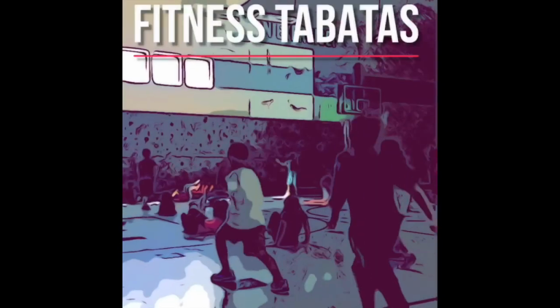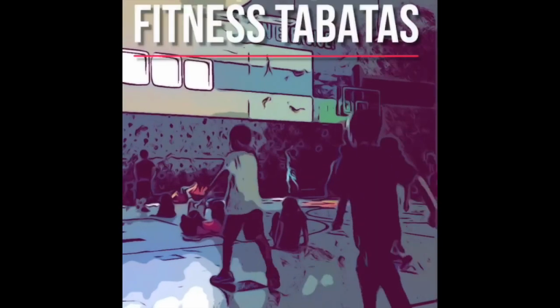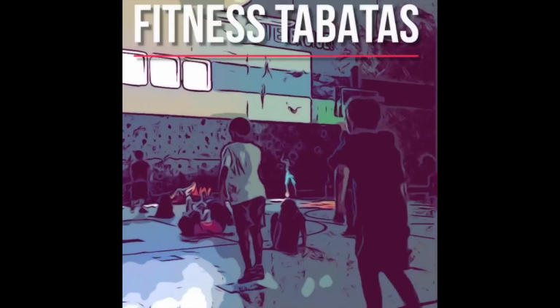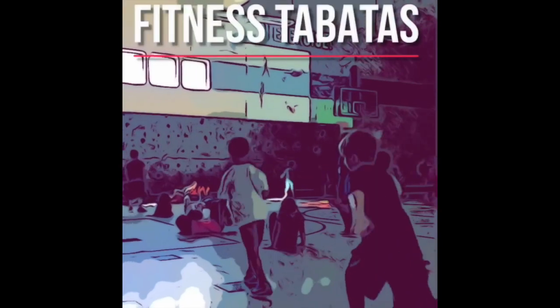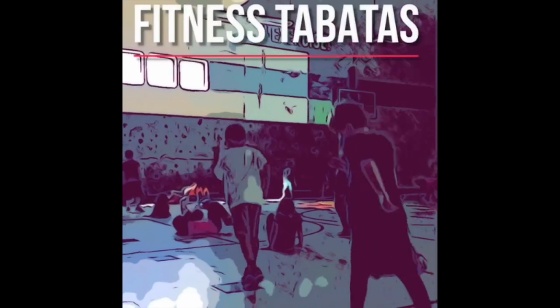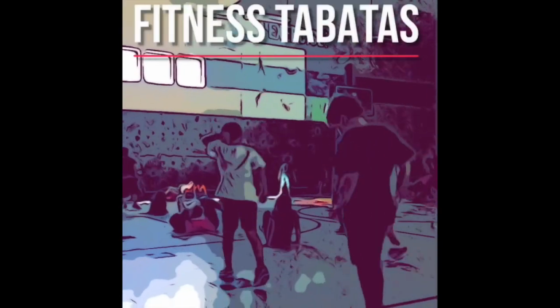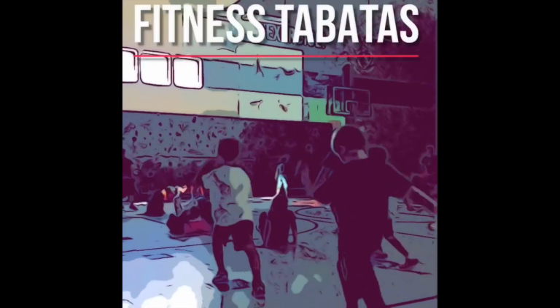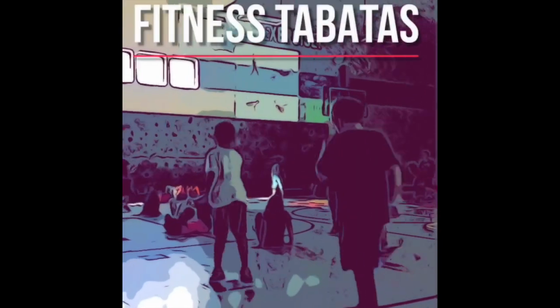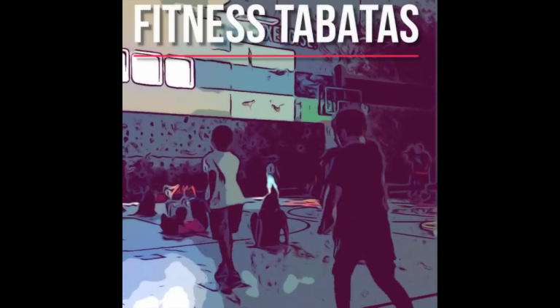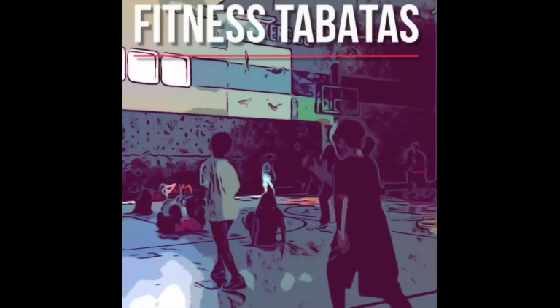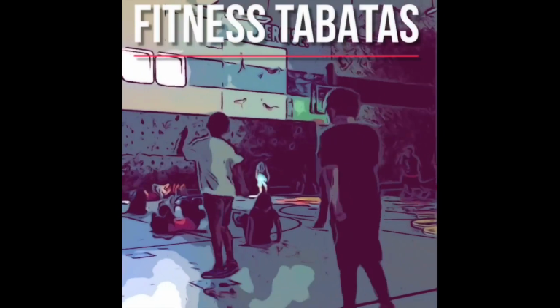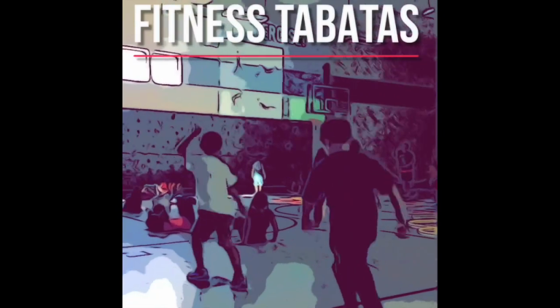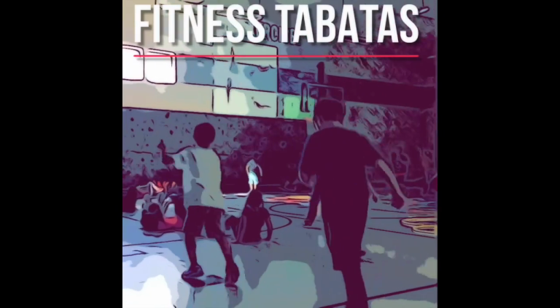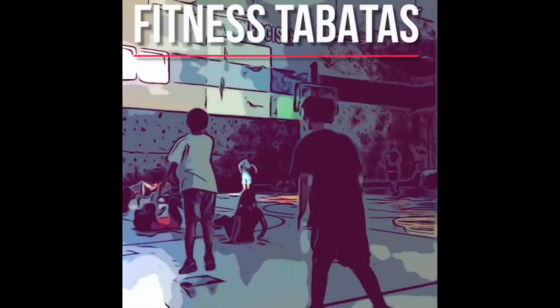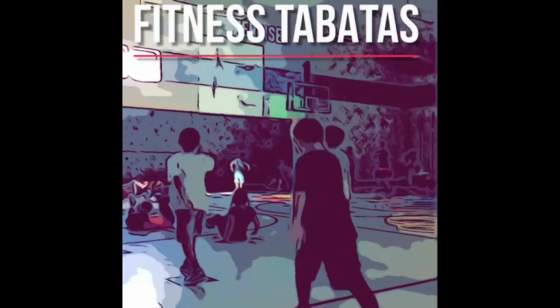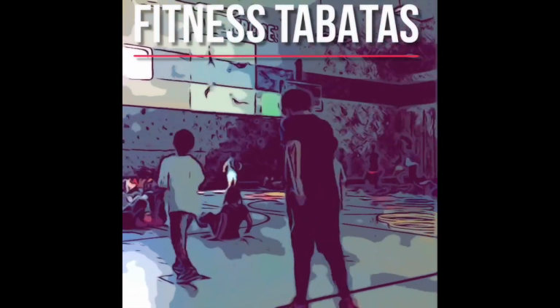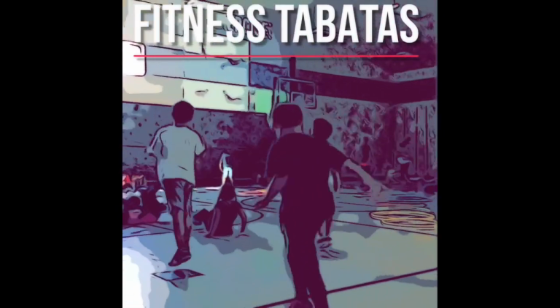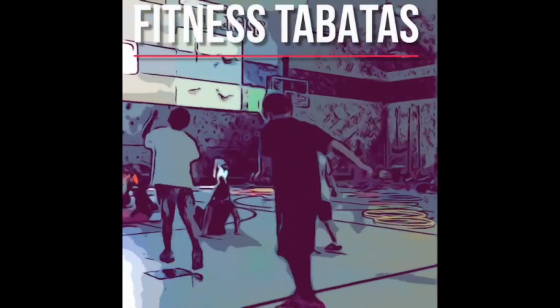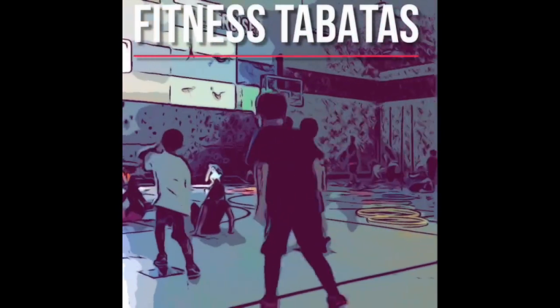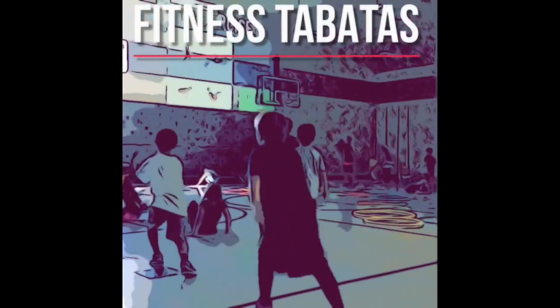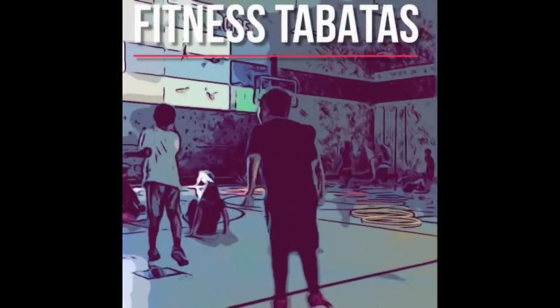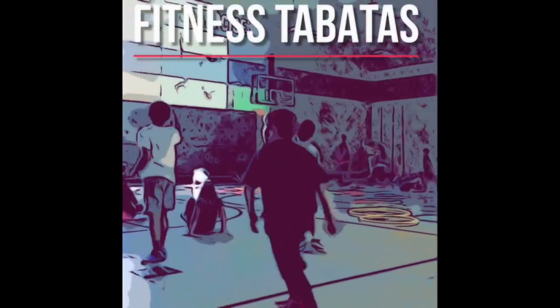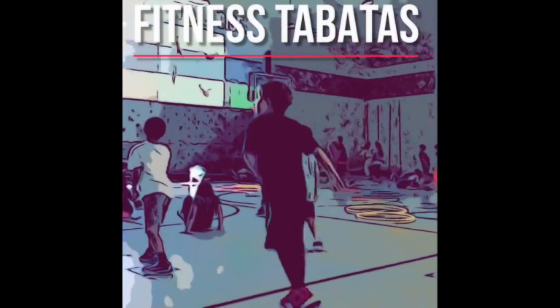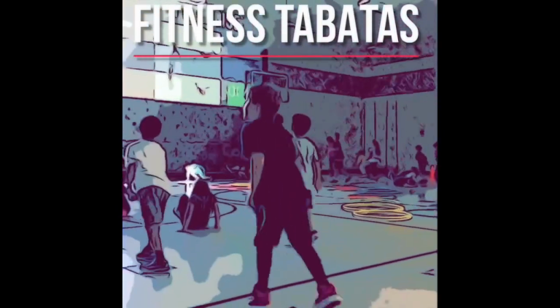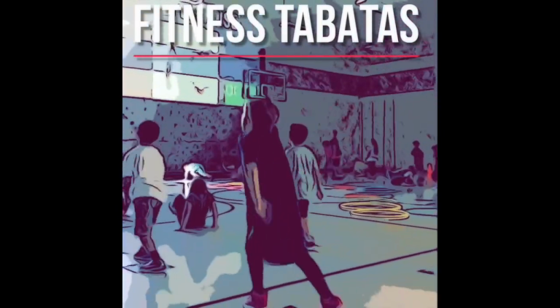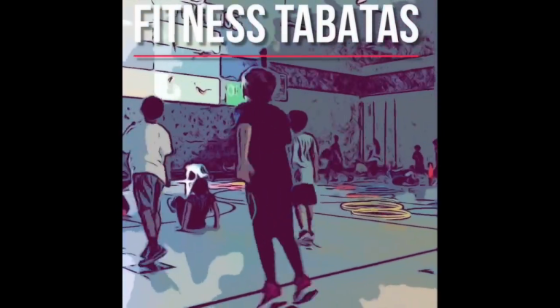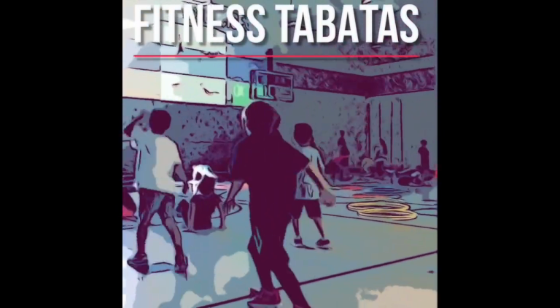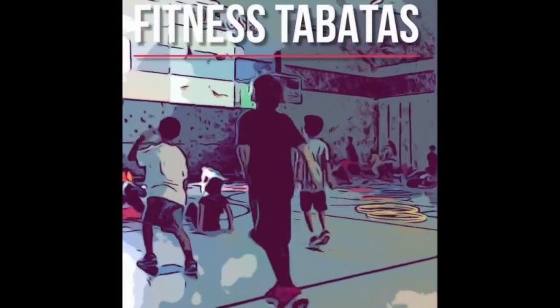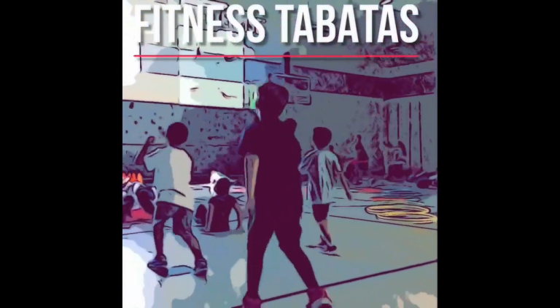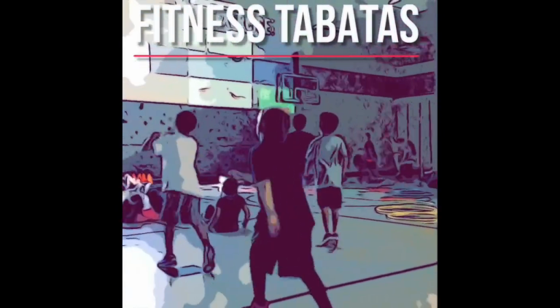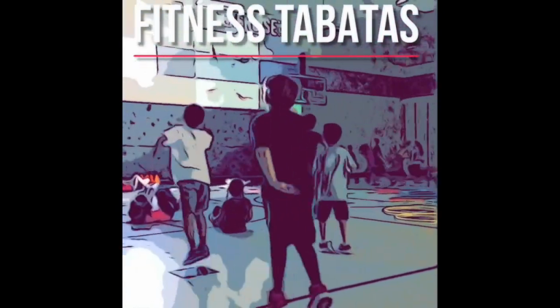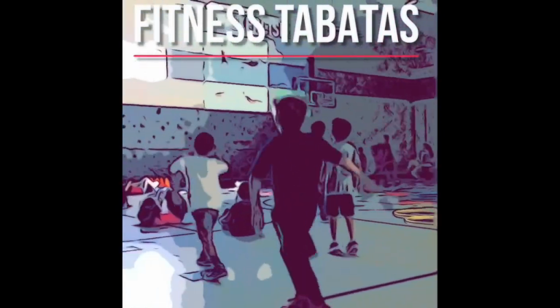The first station is Fitness Tabatas. Work hard on your square while copying the exercises.